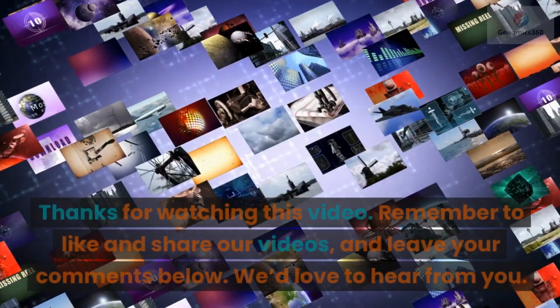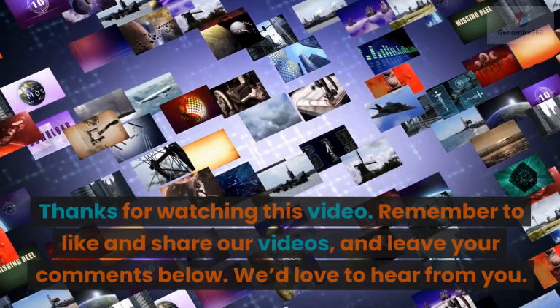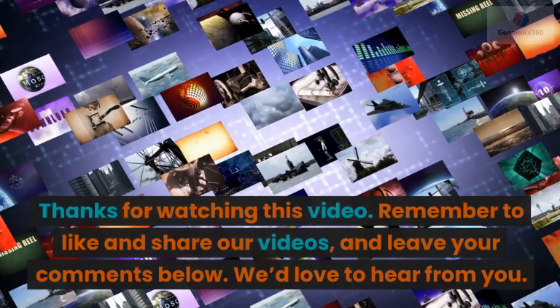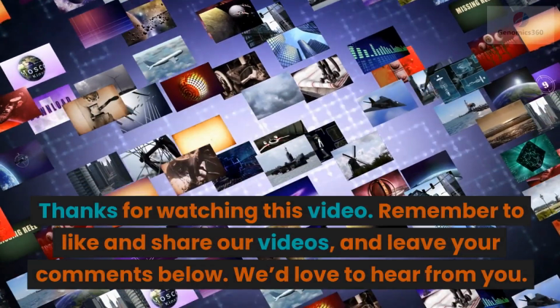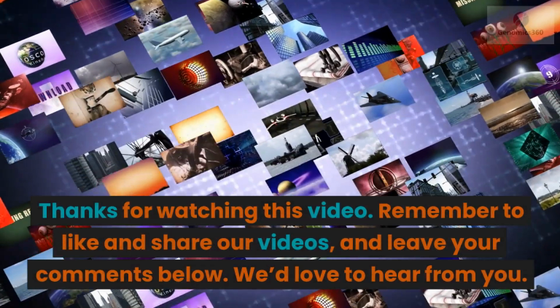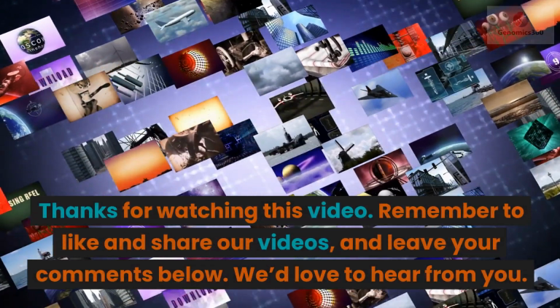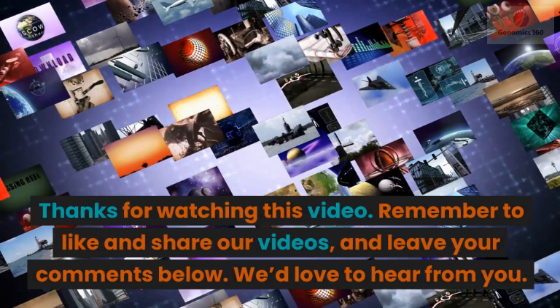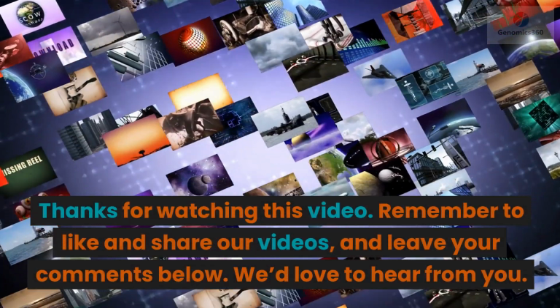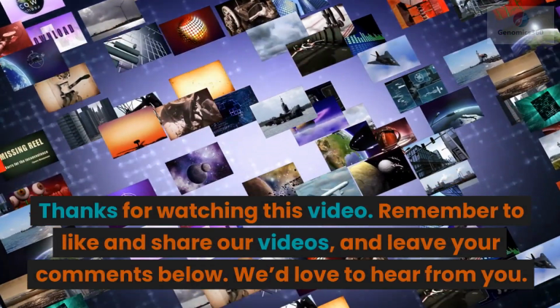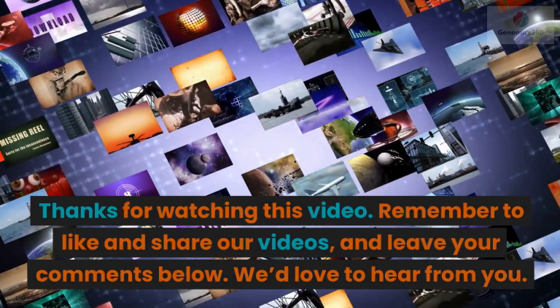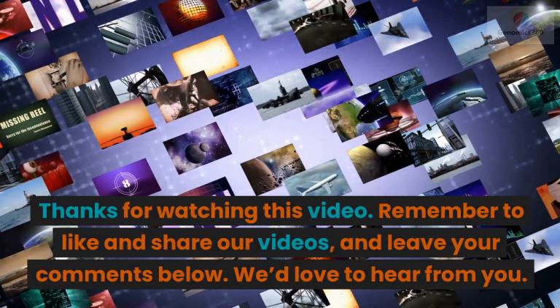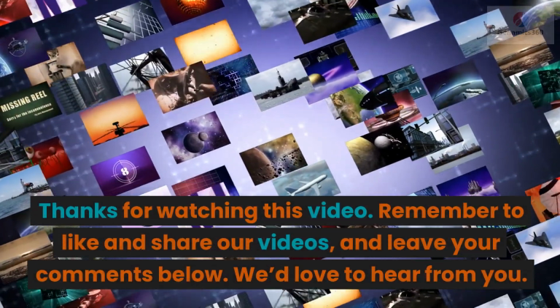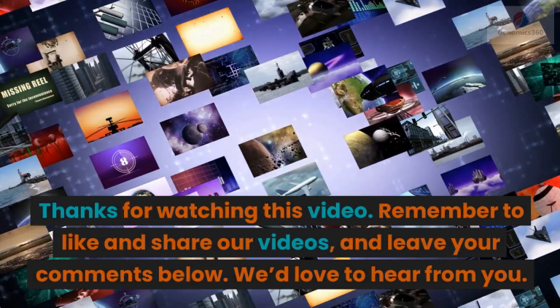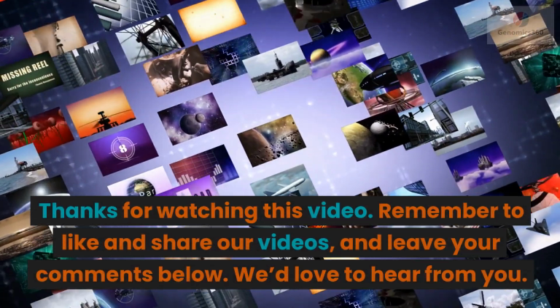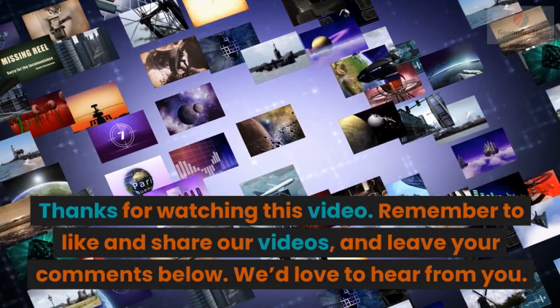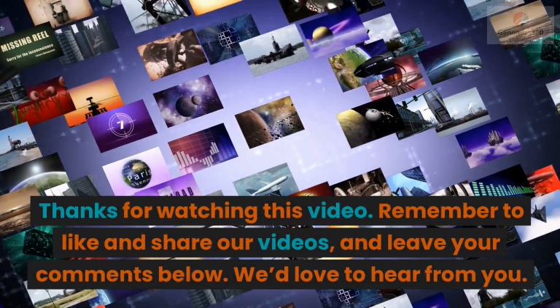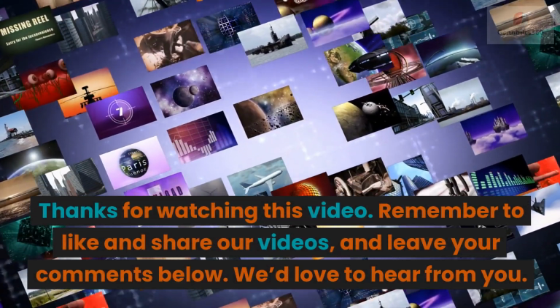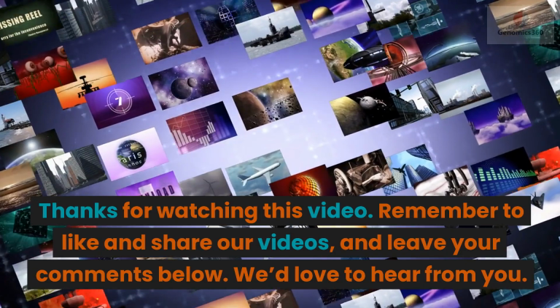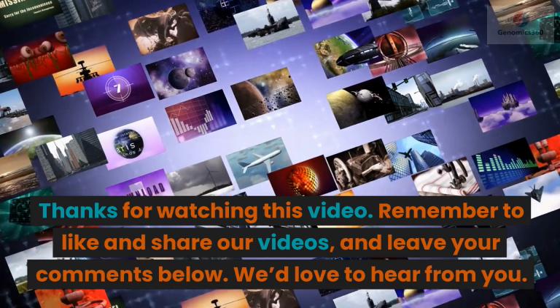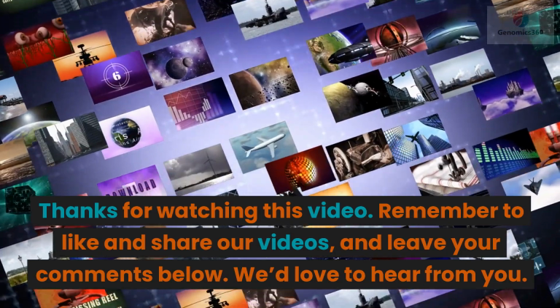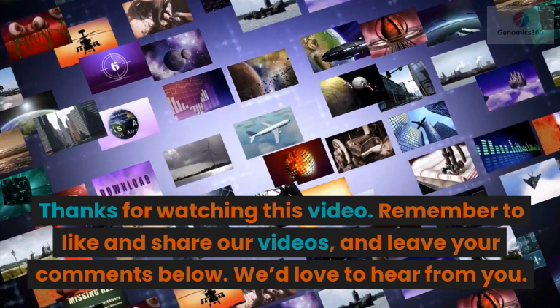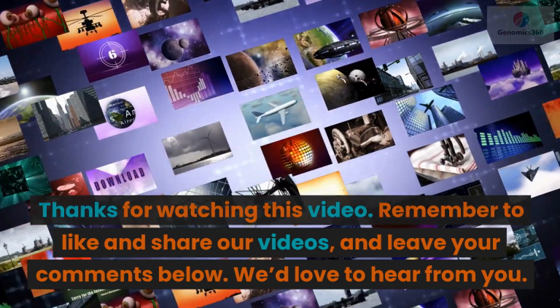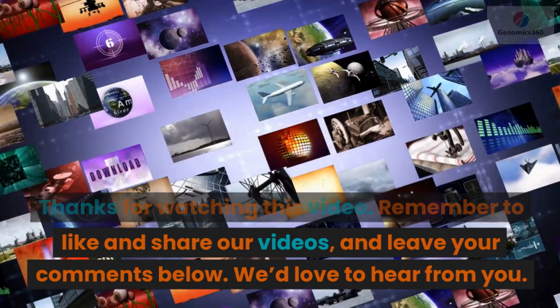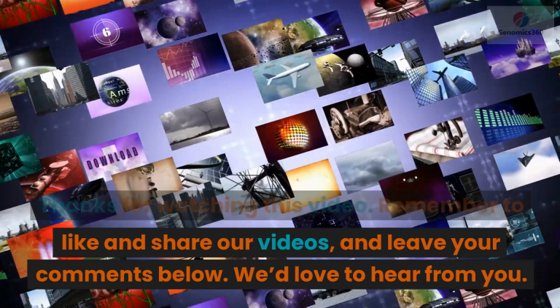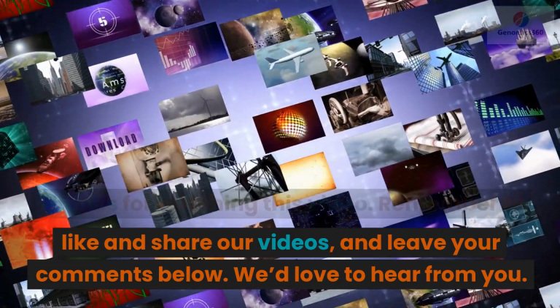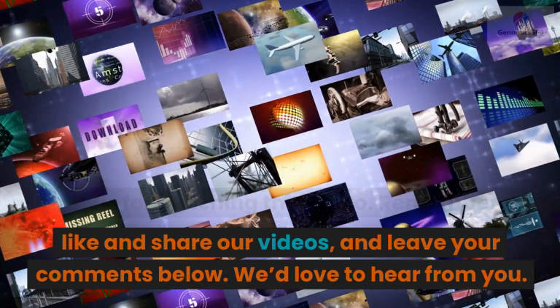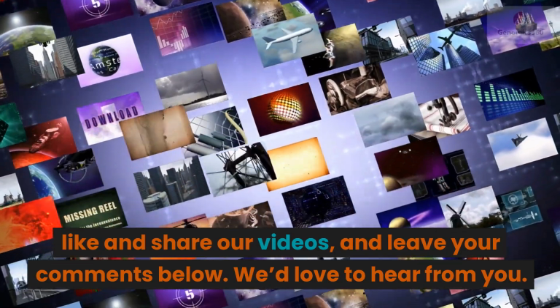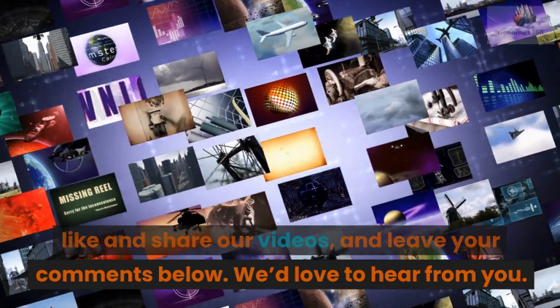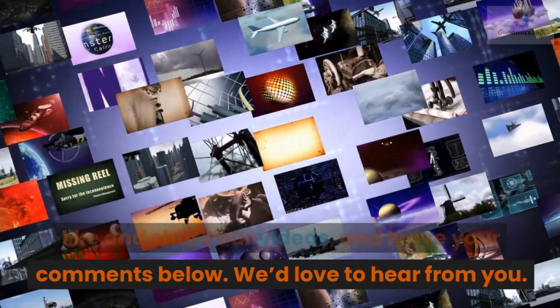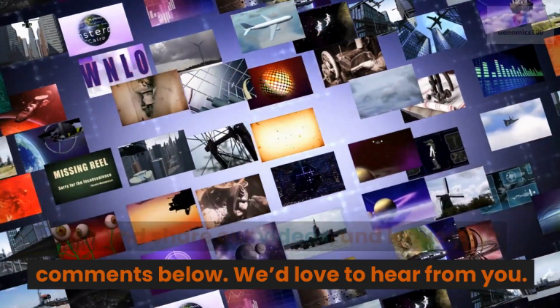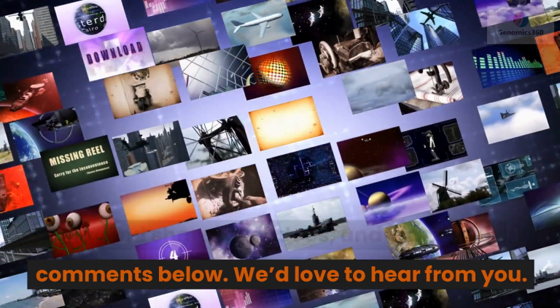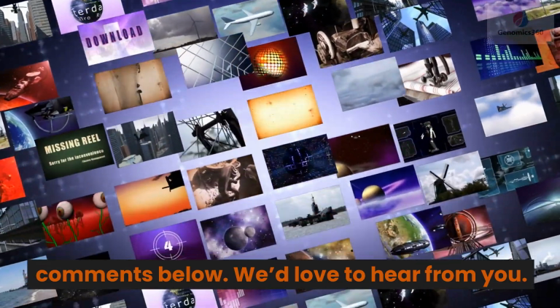Thank you for watching this video. Remember to like and share our videos, and leave your comments below. We'd love to hear from you.